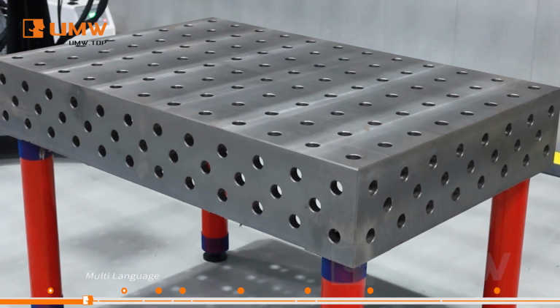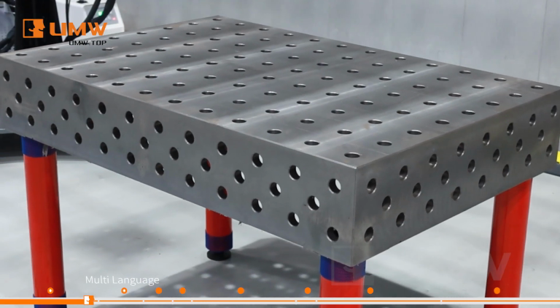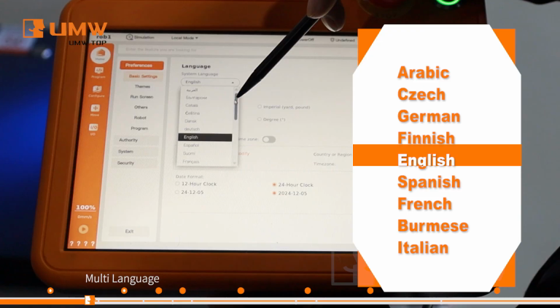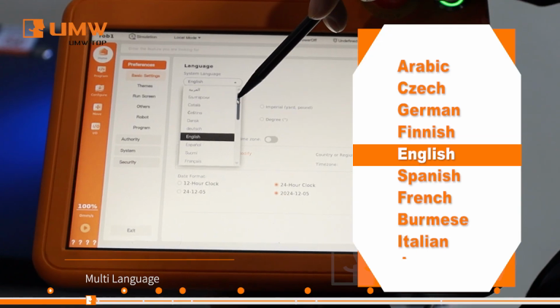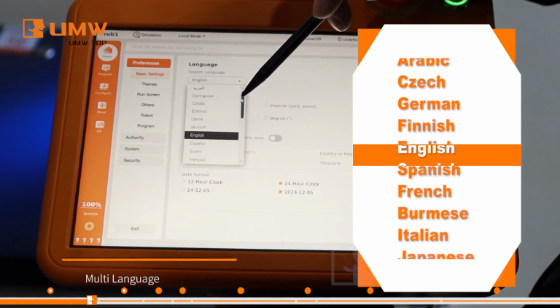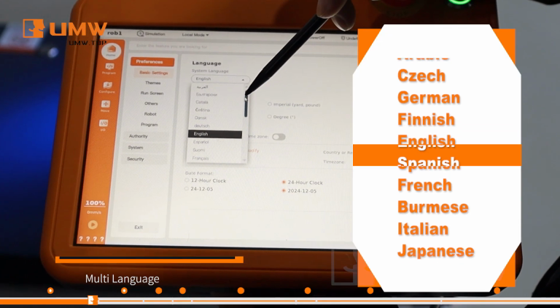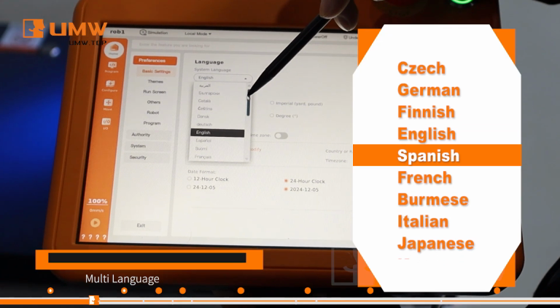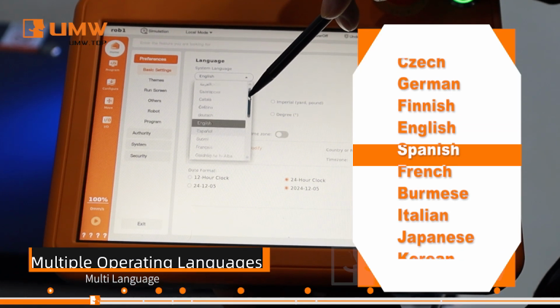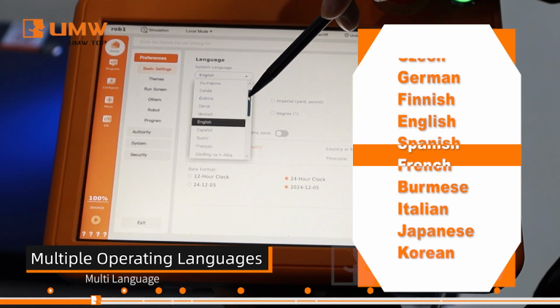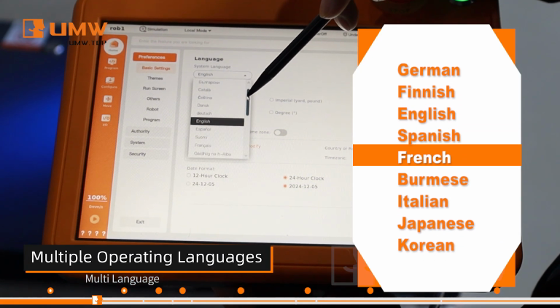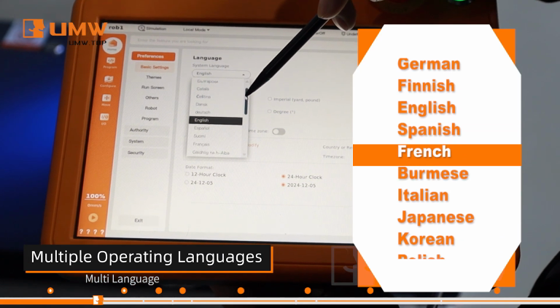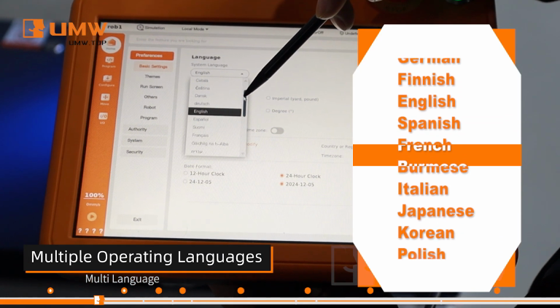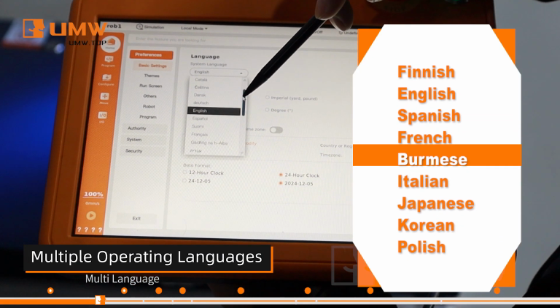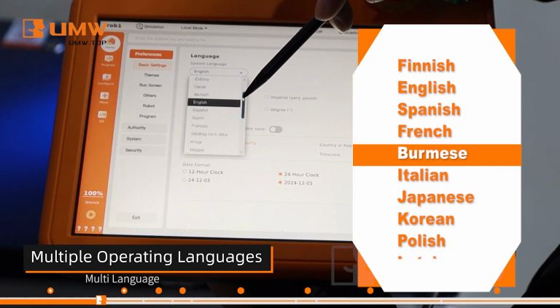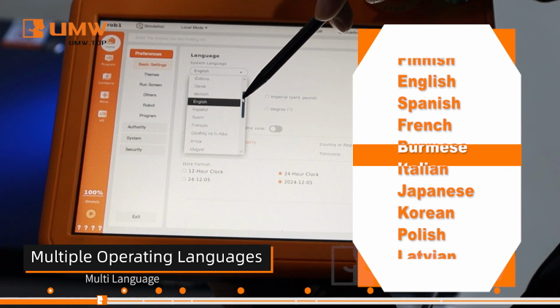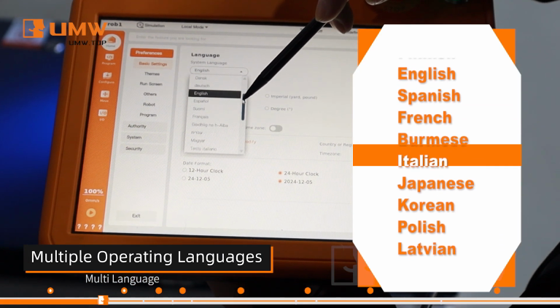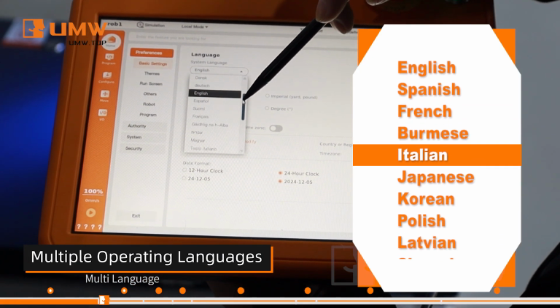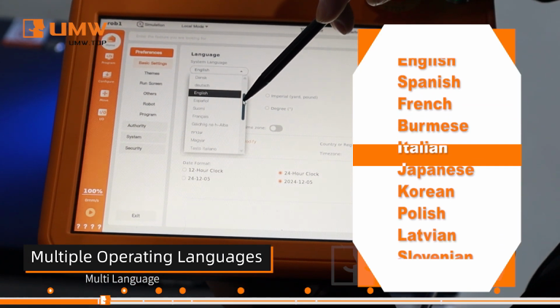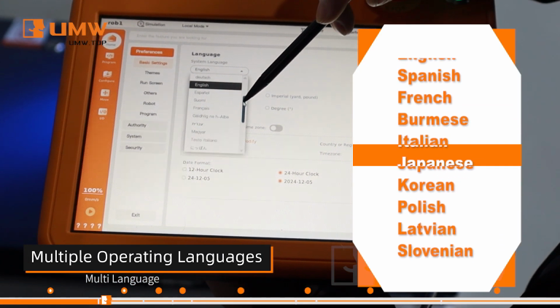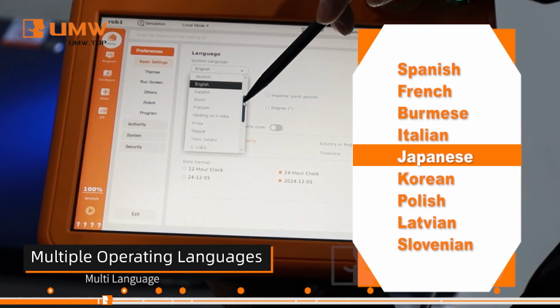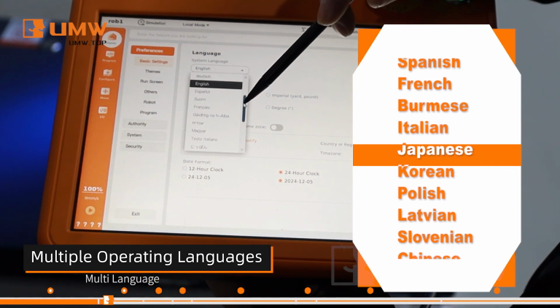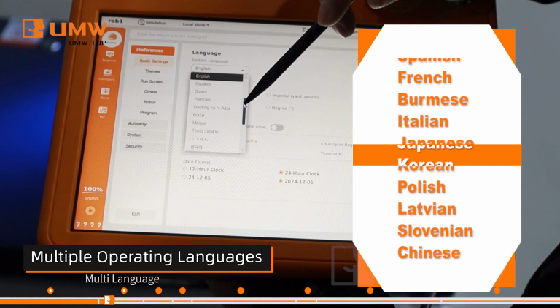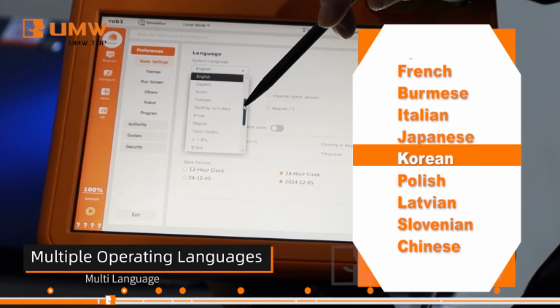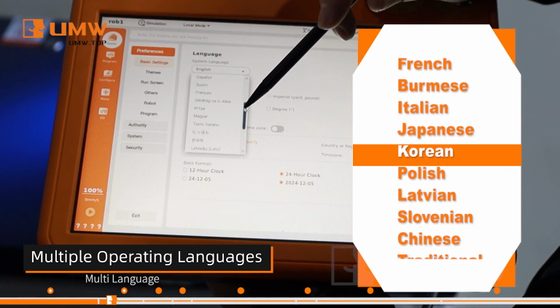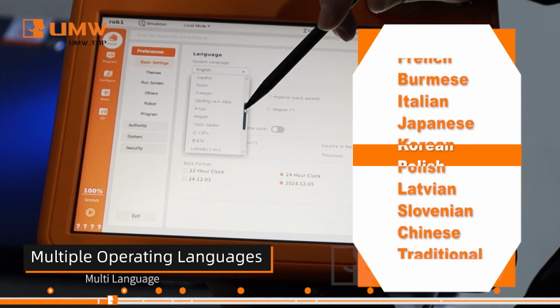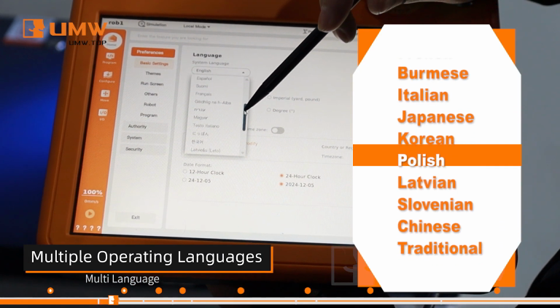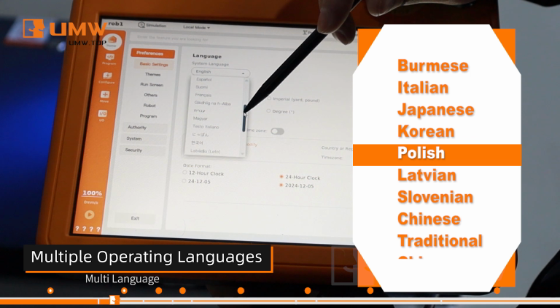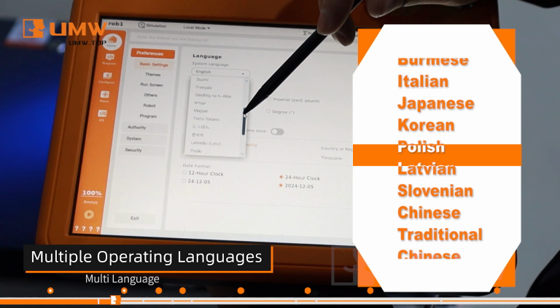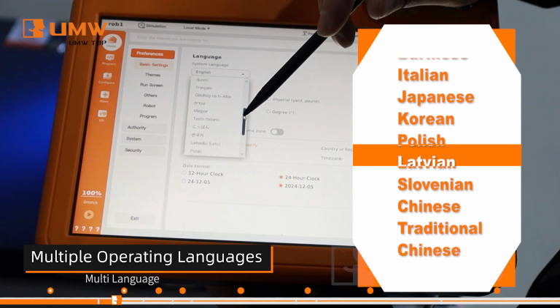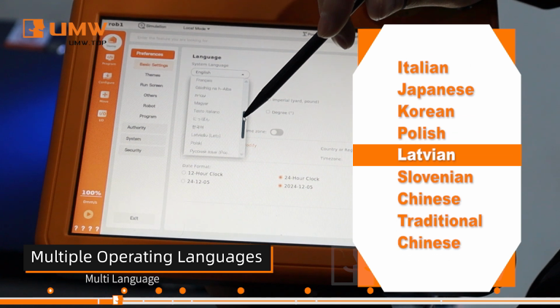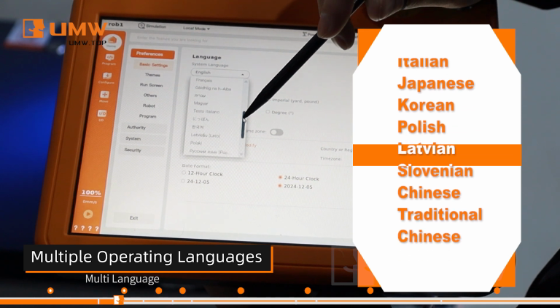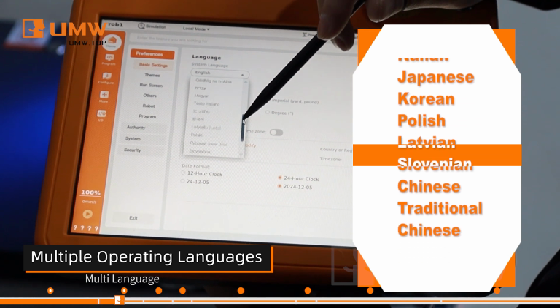It supports multiple languages, including English, Japanese, Thai, Korean, and more.